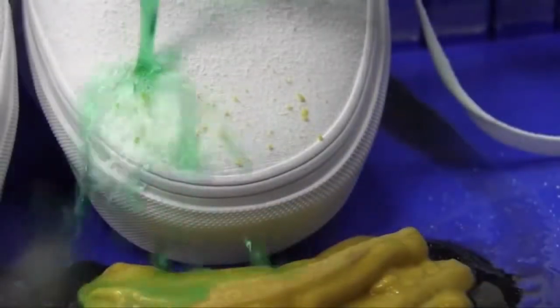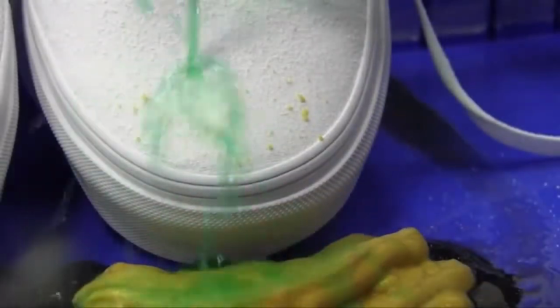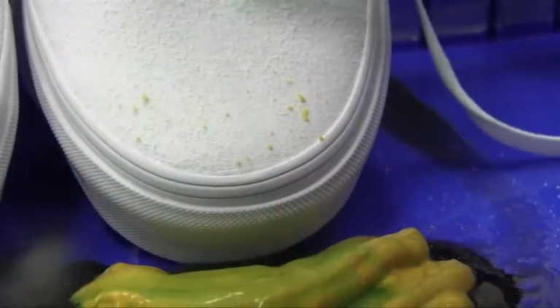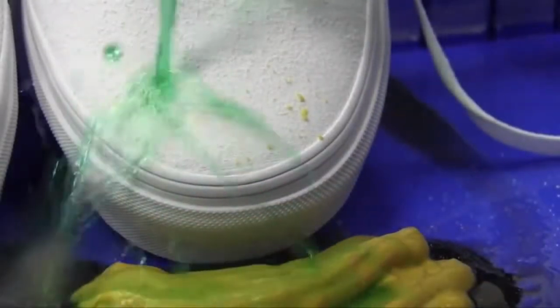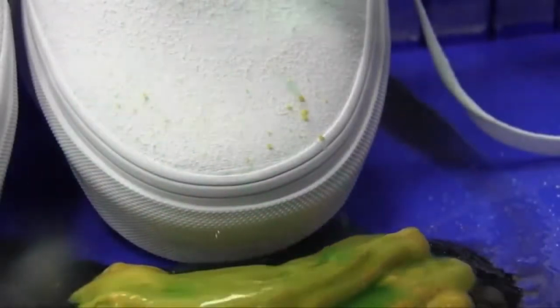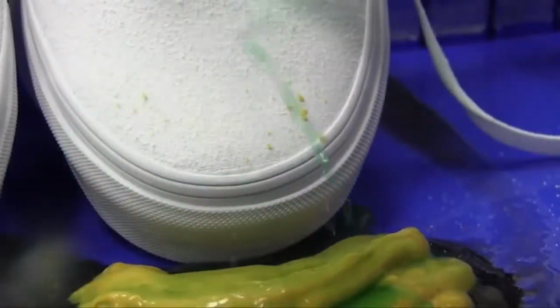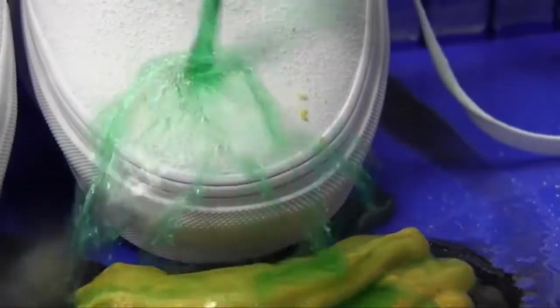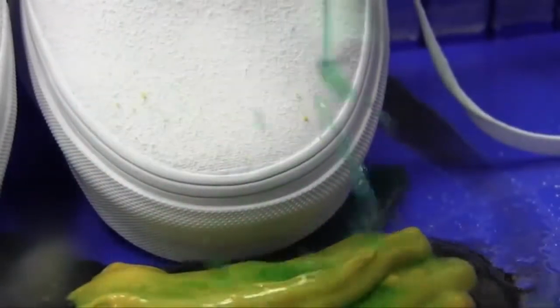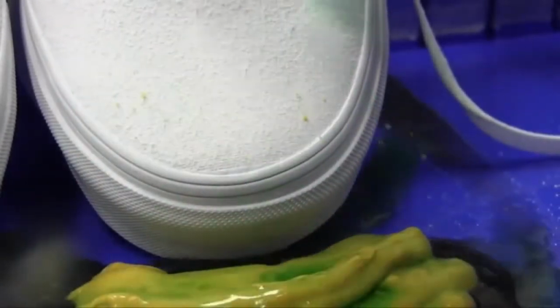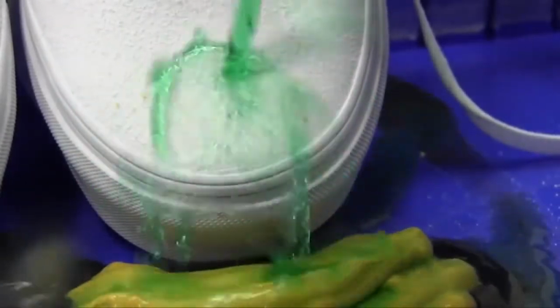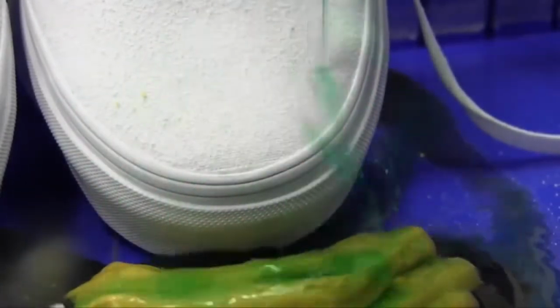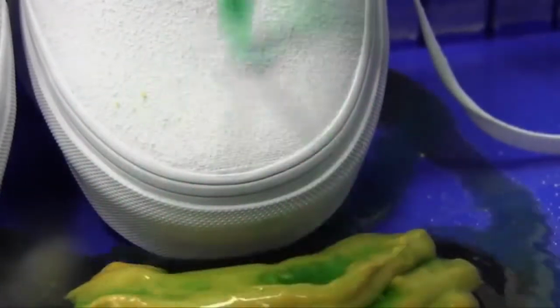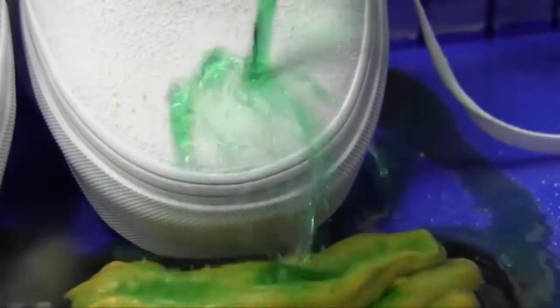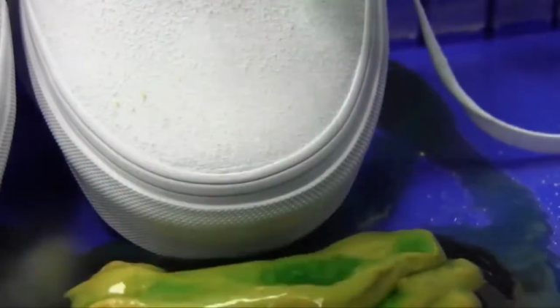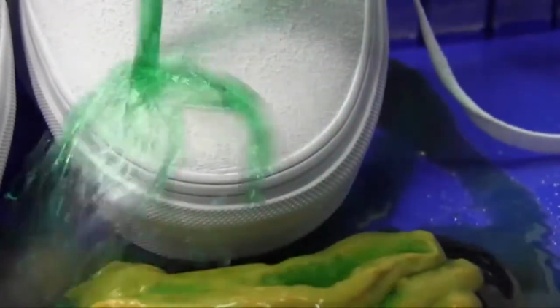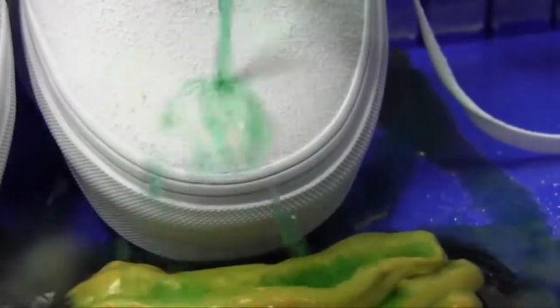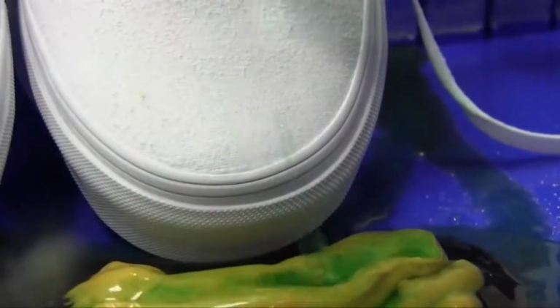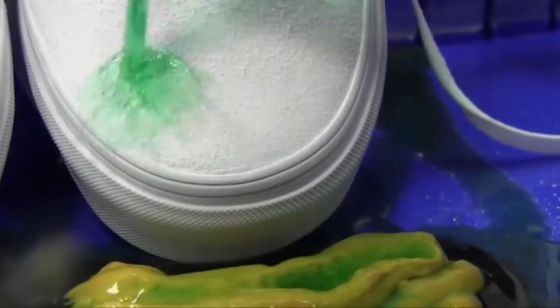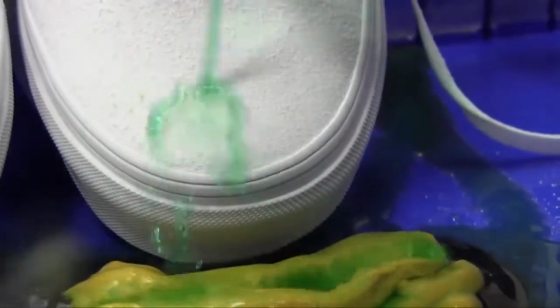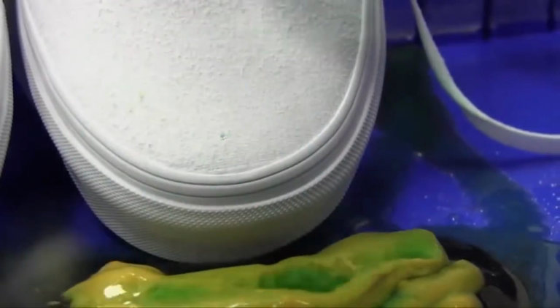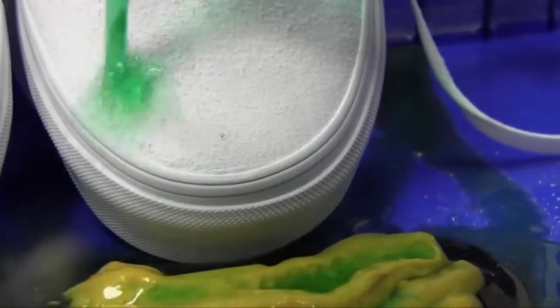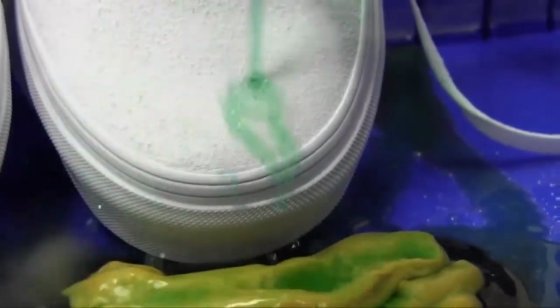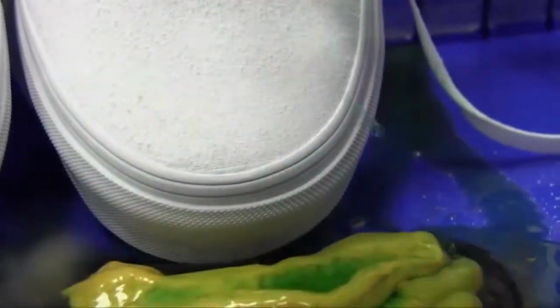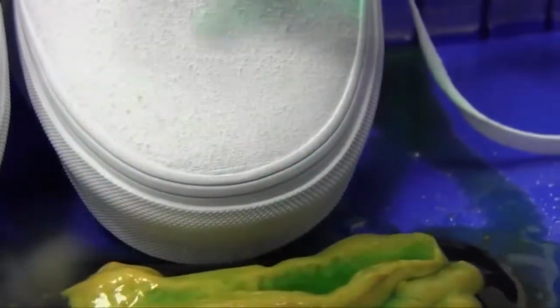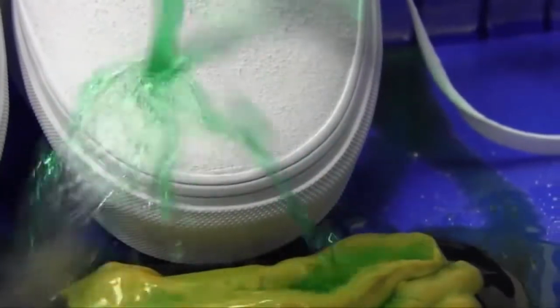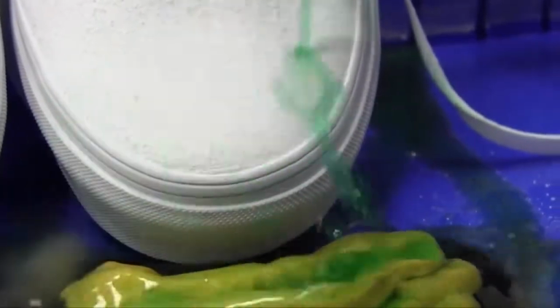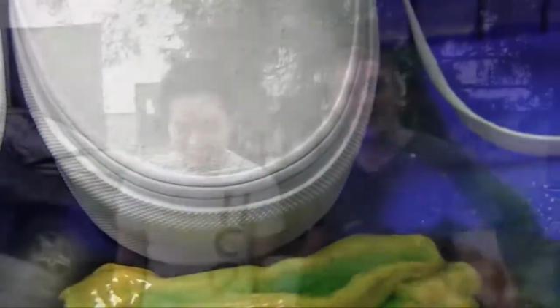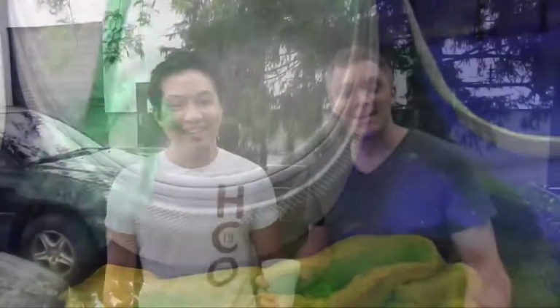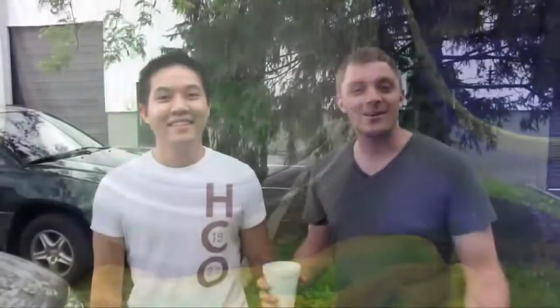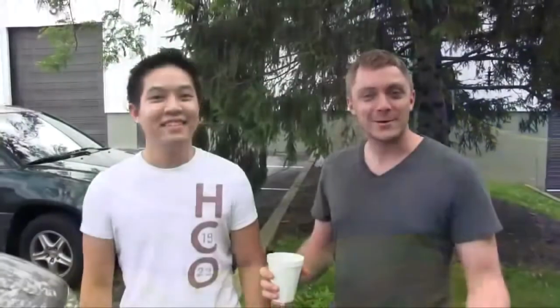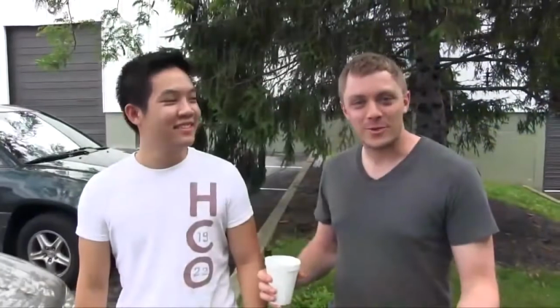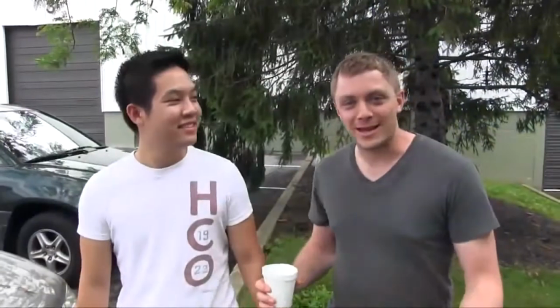Some of the mustard will stop because of the fibers, but then it doesn't stick to it. So when you put water on it, it takes it right off.